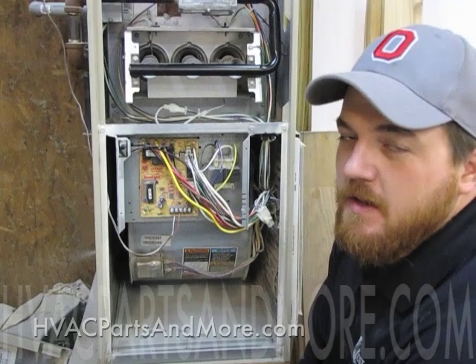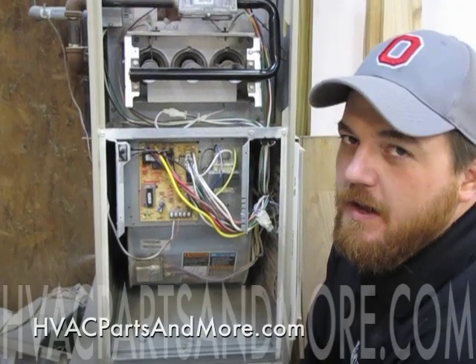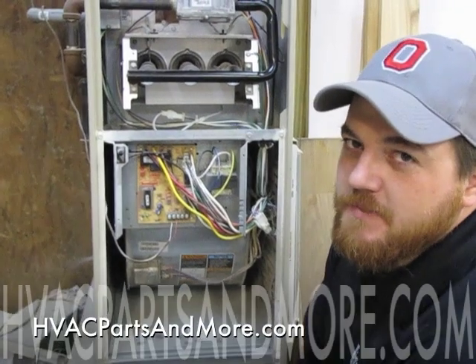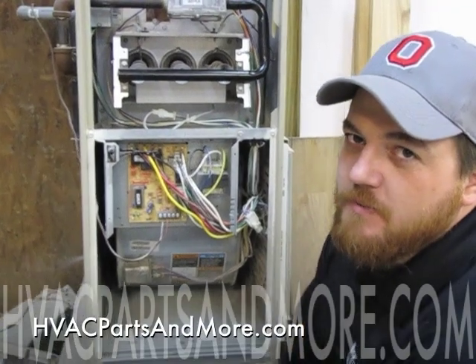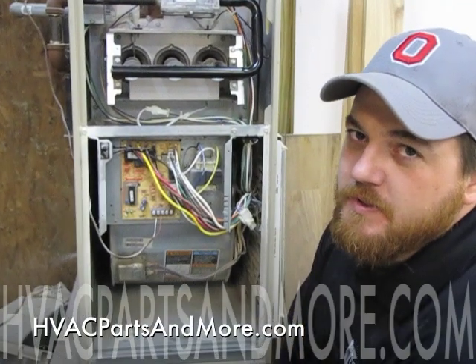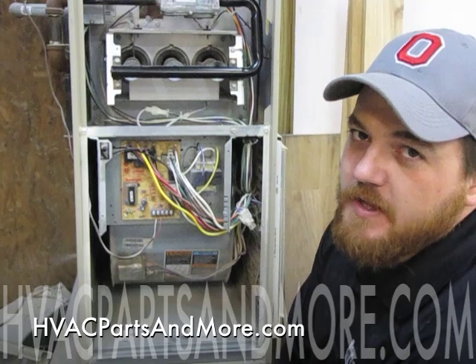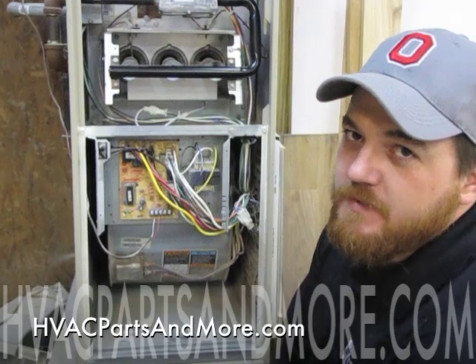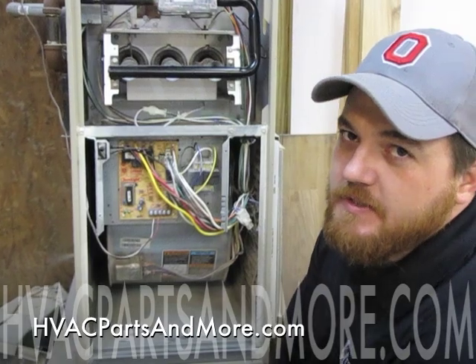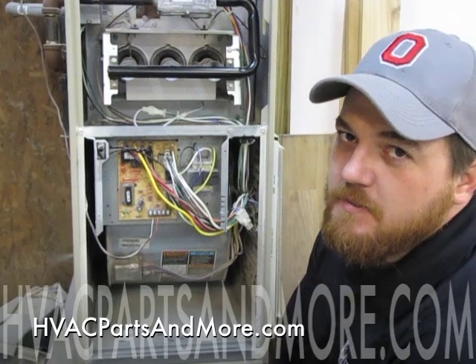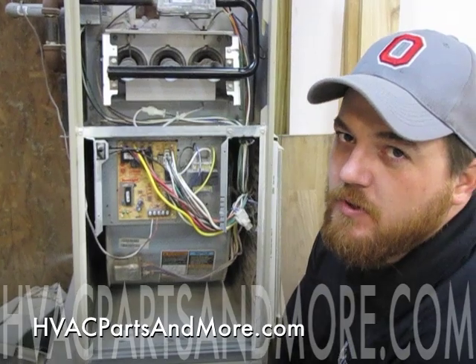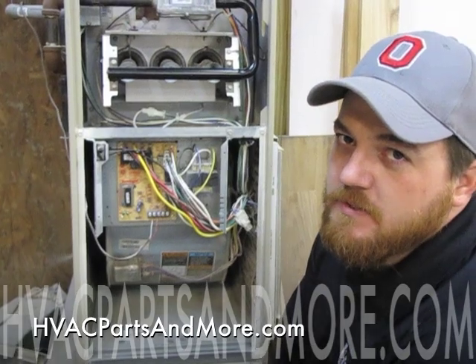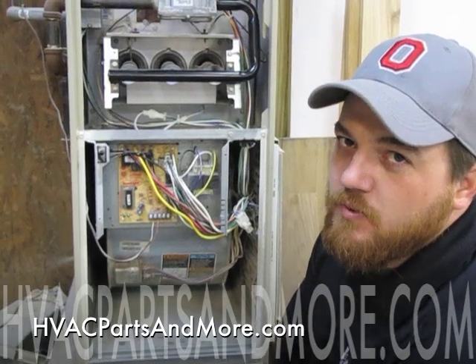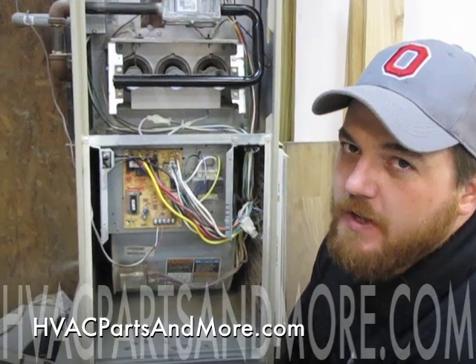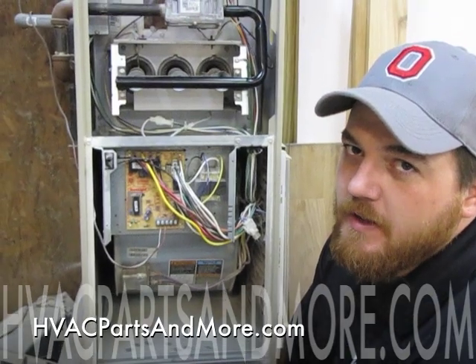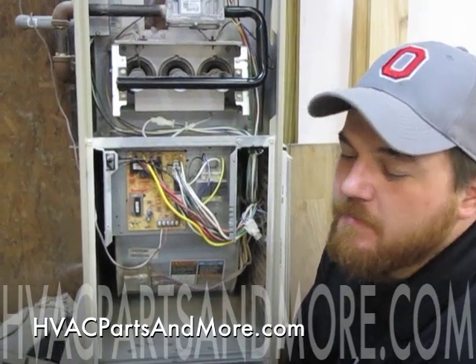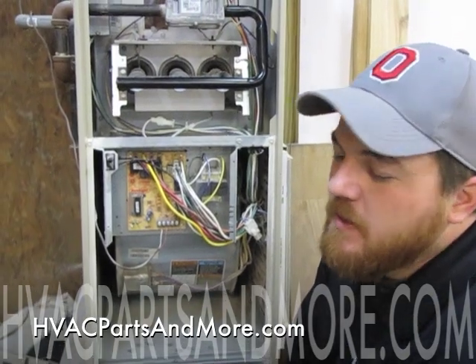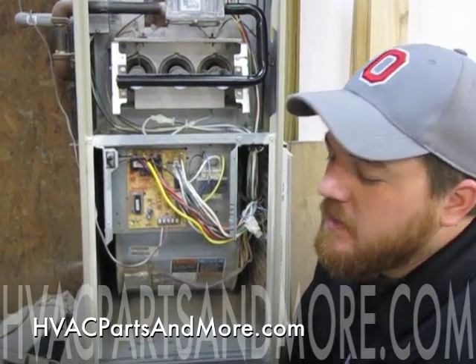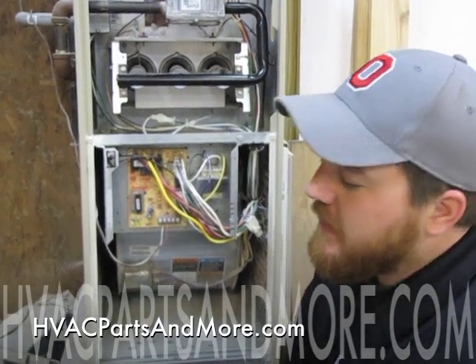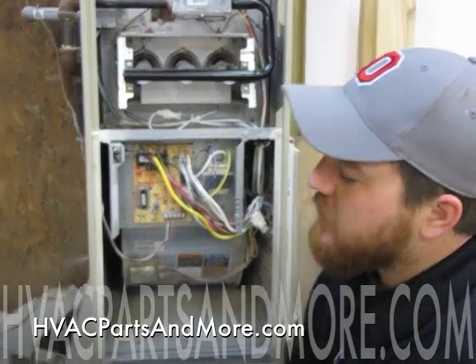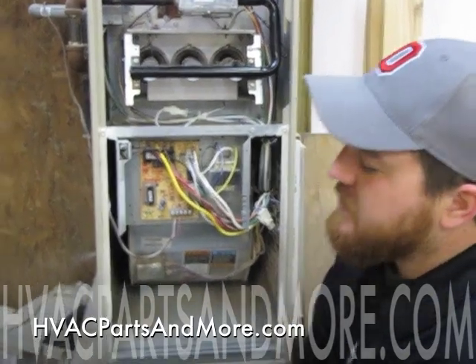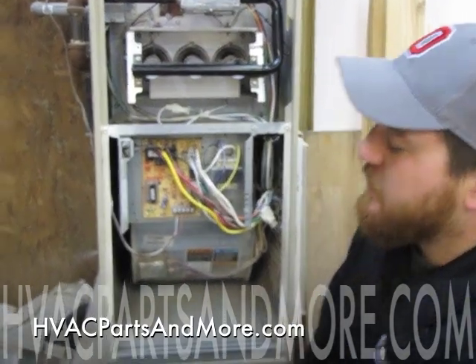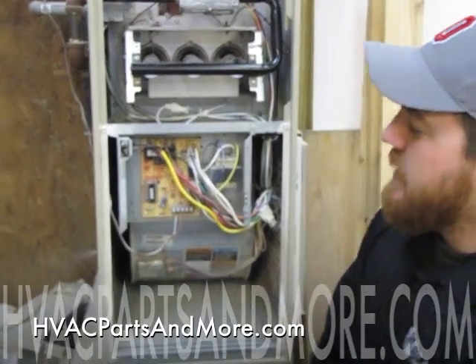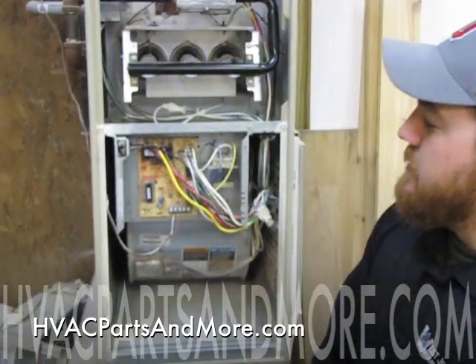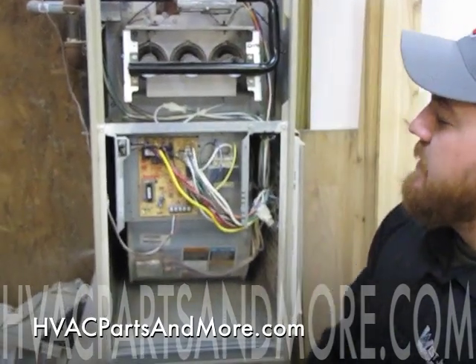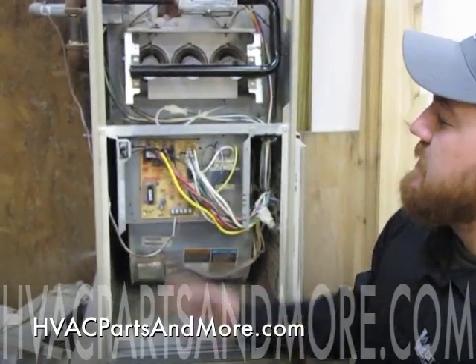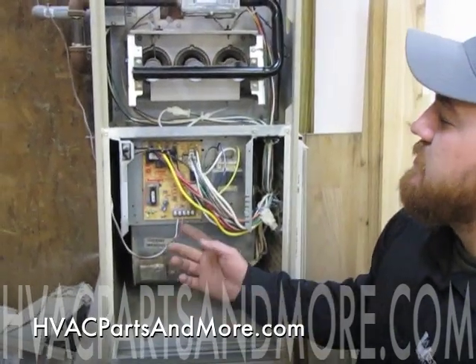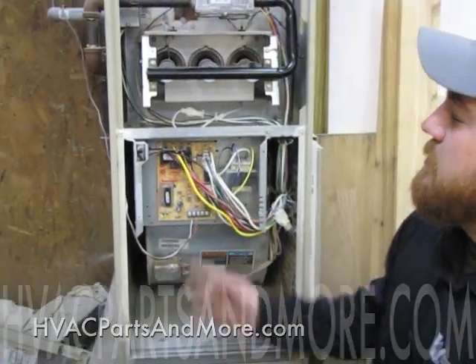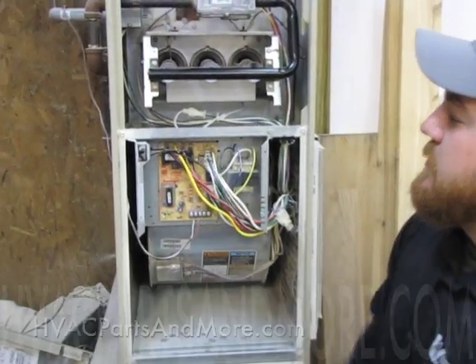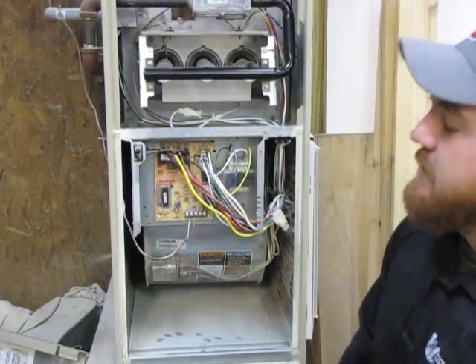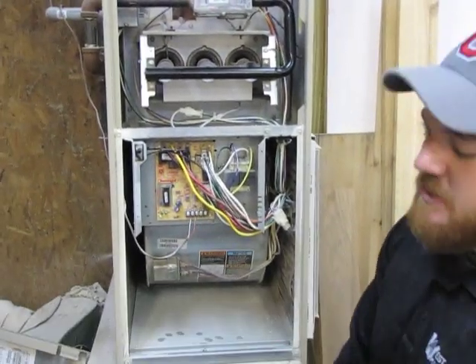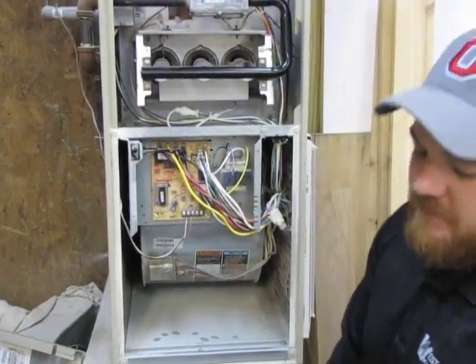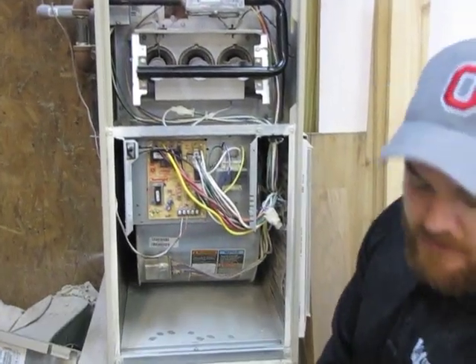Hi, I'm Todd with HVACpartsandmore.com. Today I'm going to be showing you how to replace a control board on a G40.